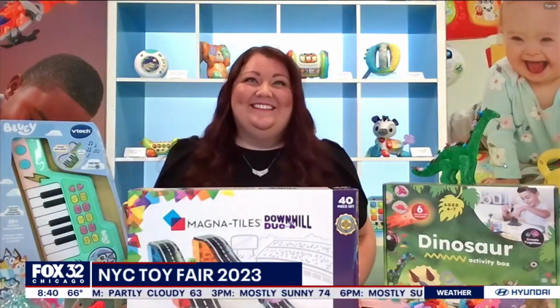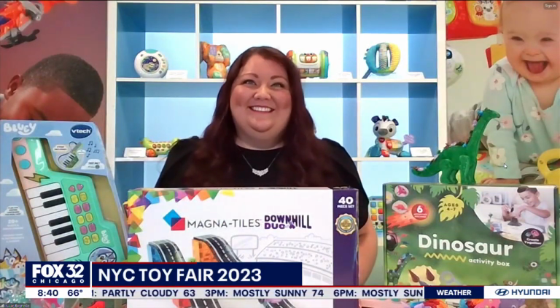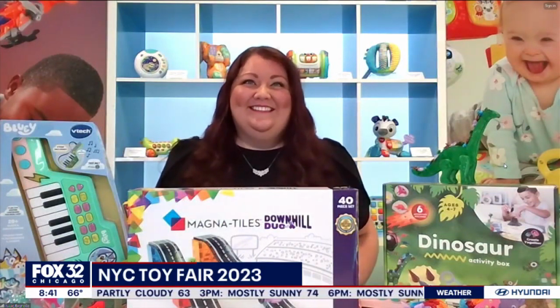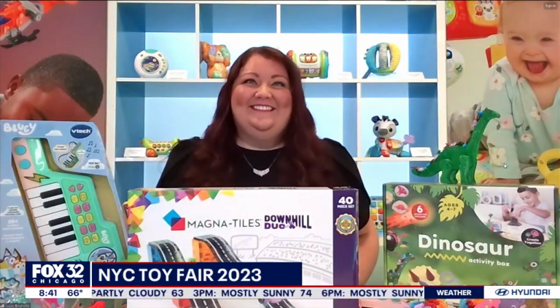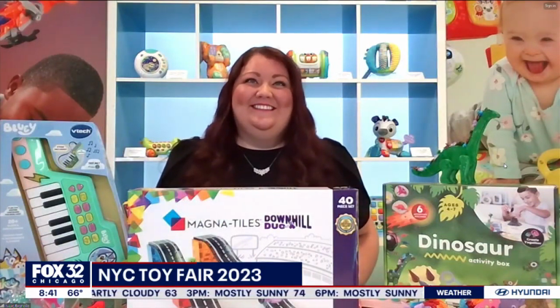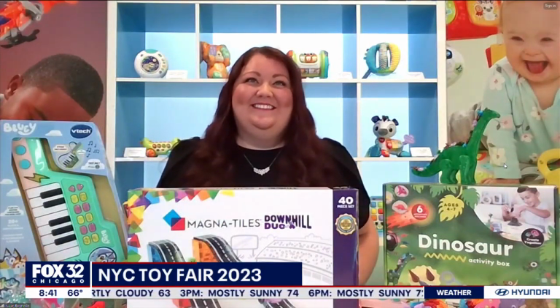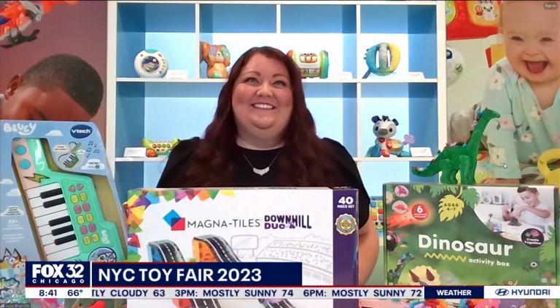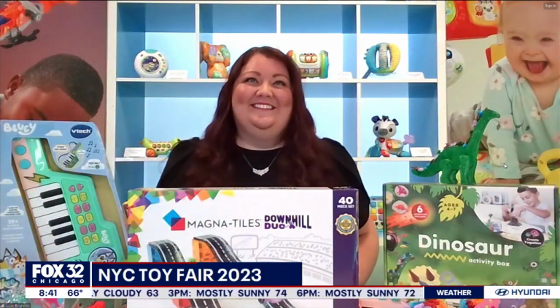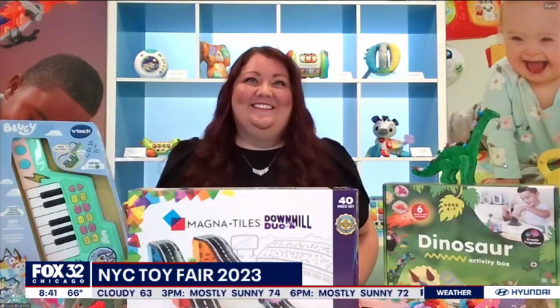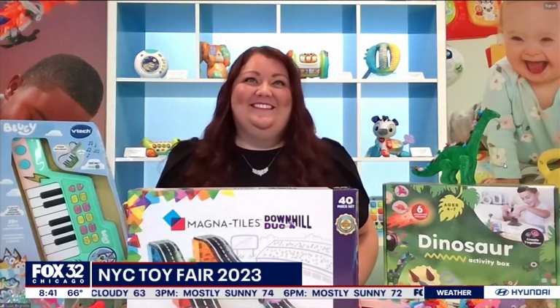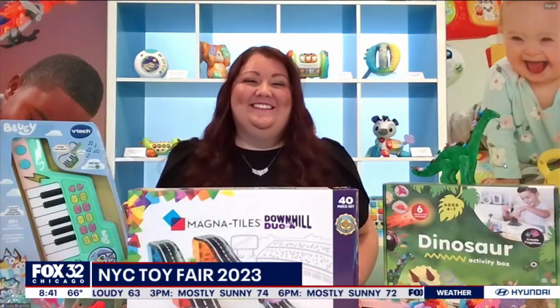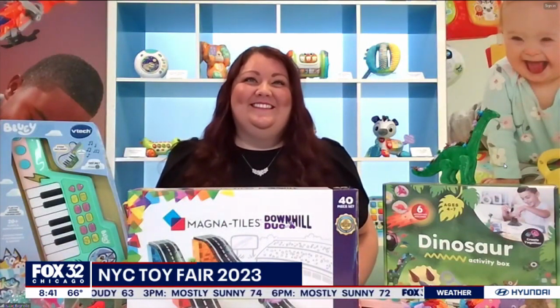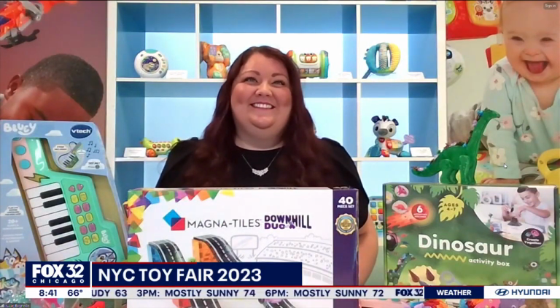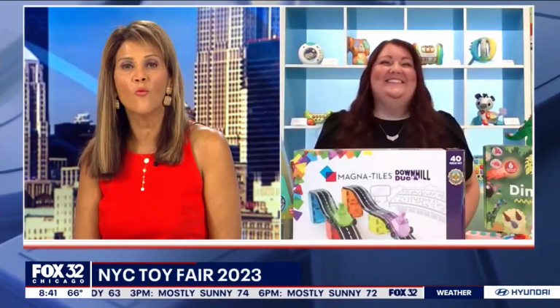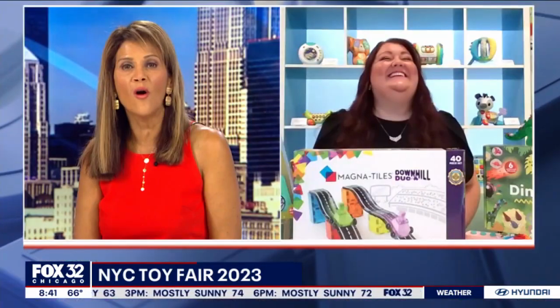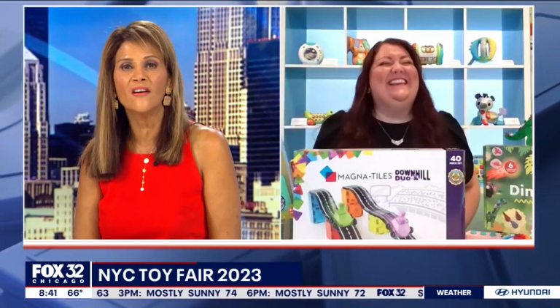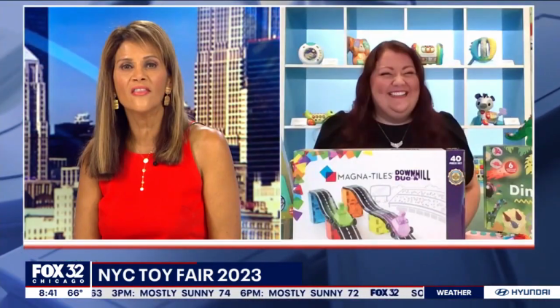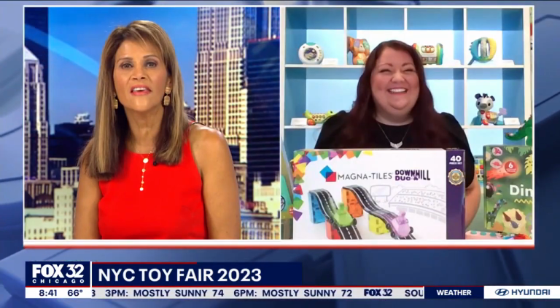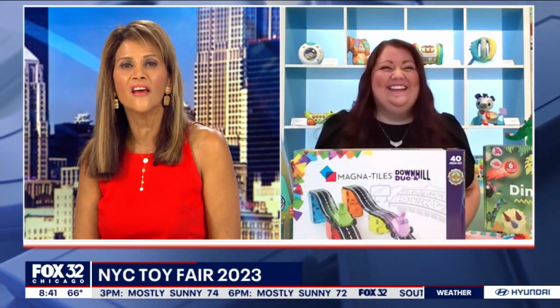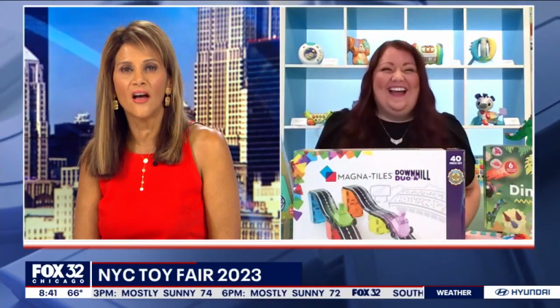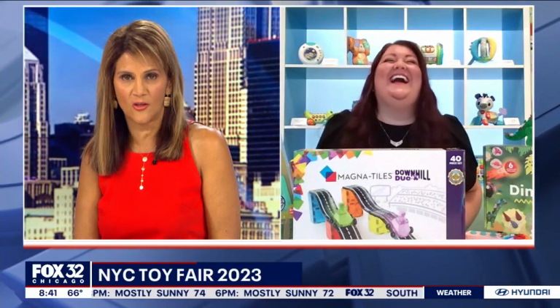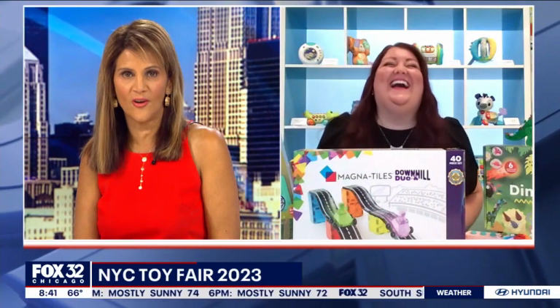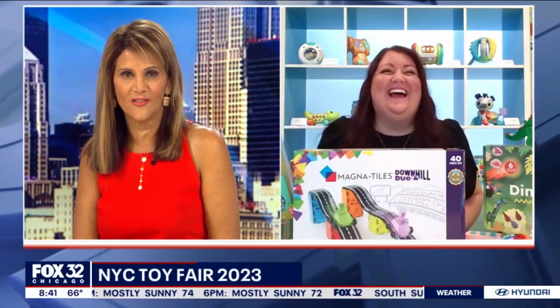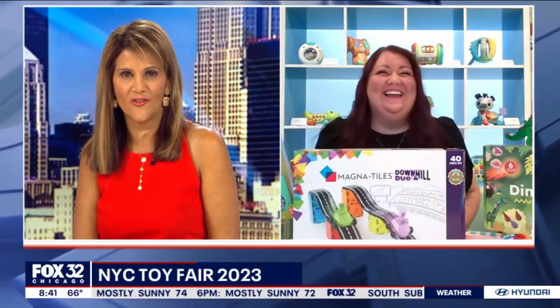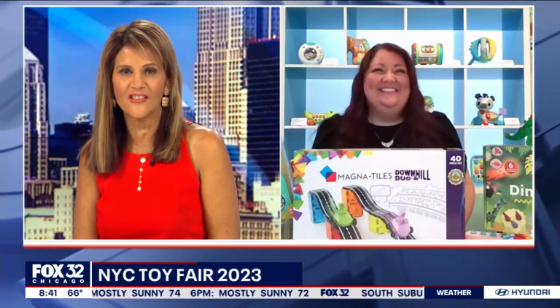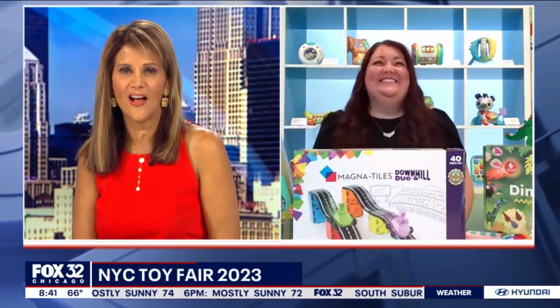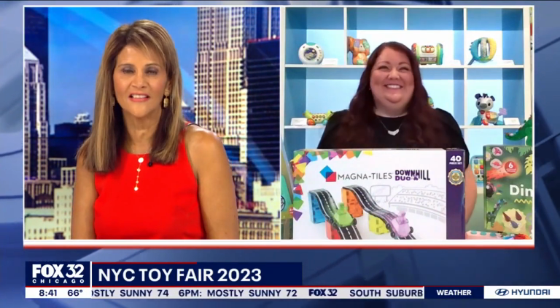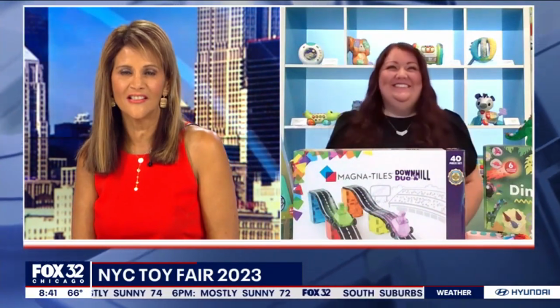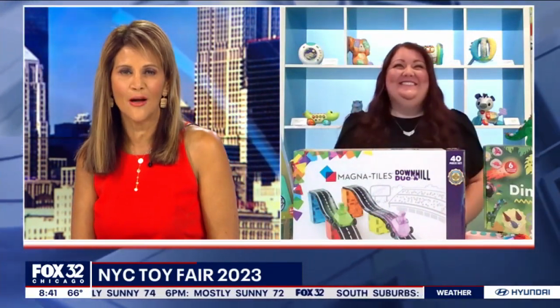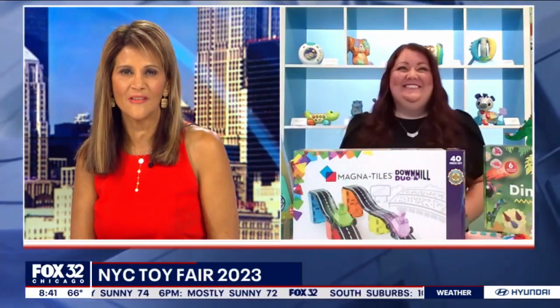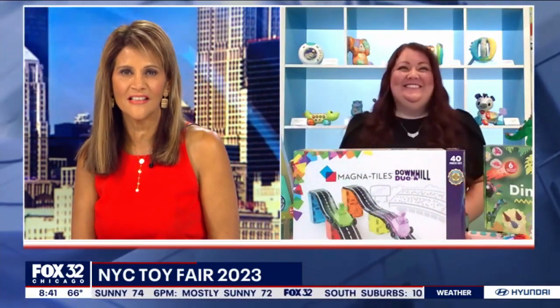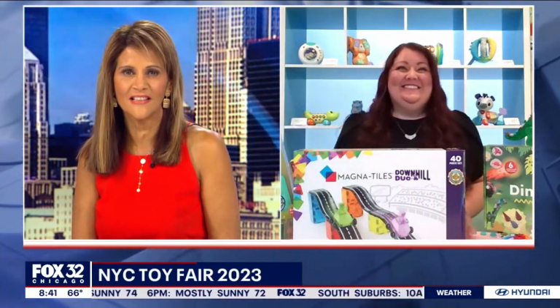We parents know that you've got to trick them sometimes. What are the hot toys for this holiday shopping season?